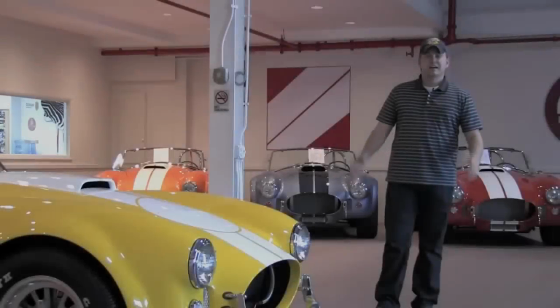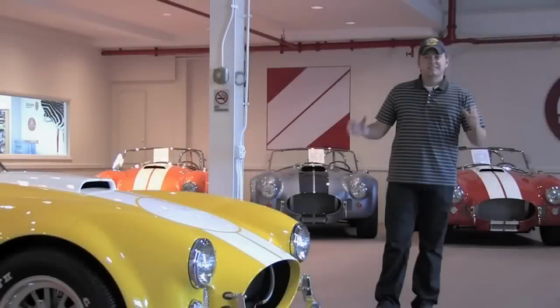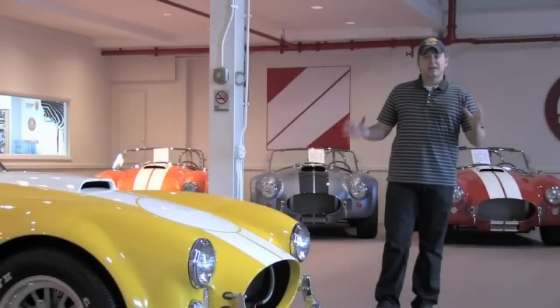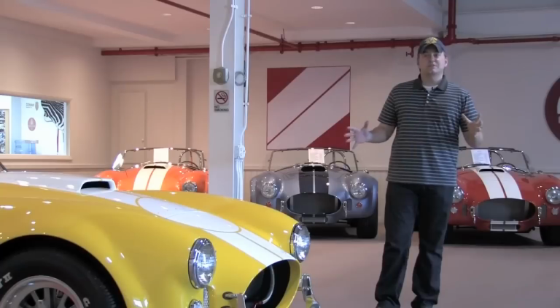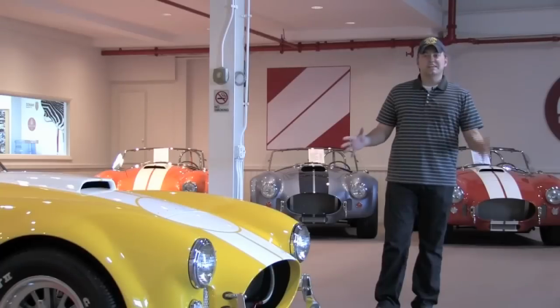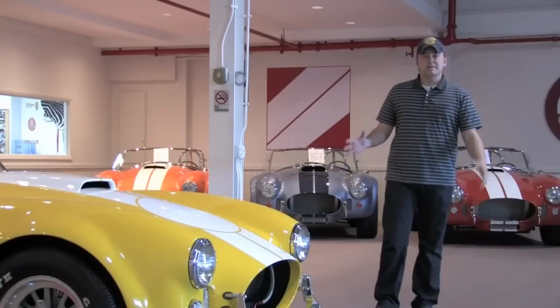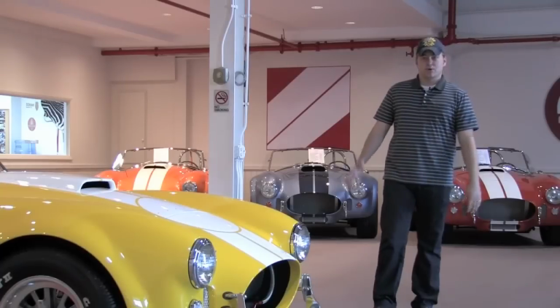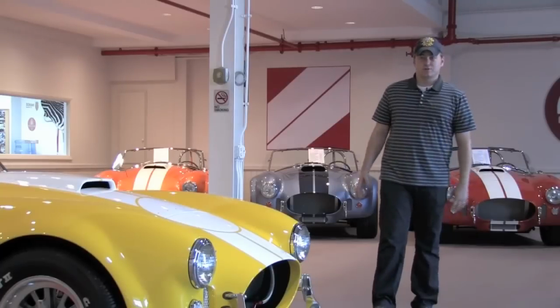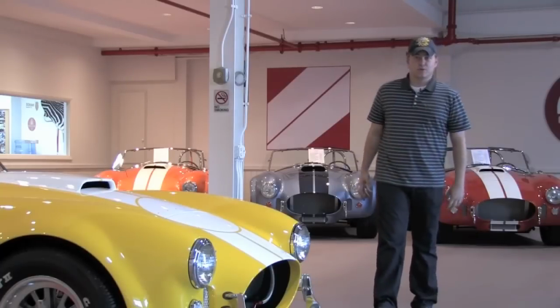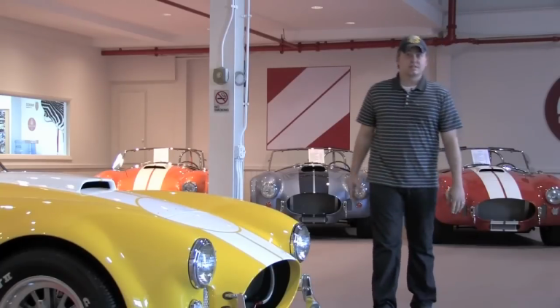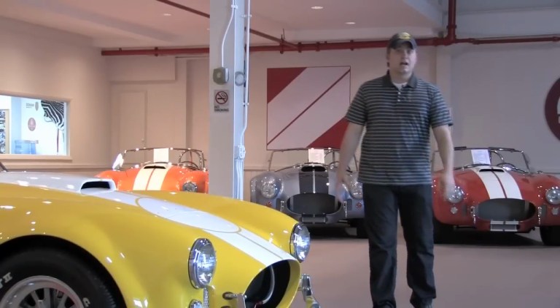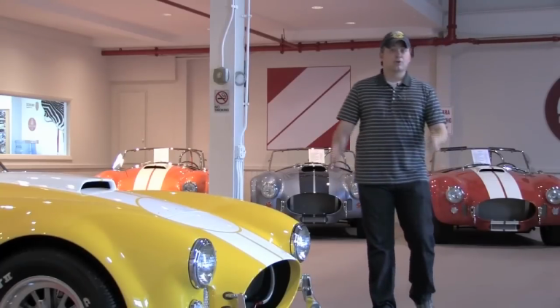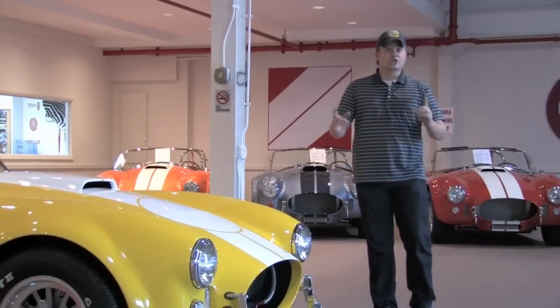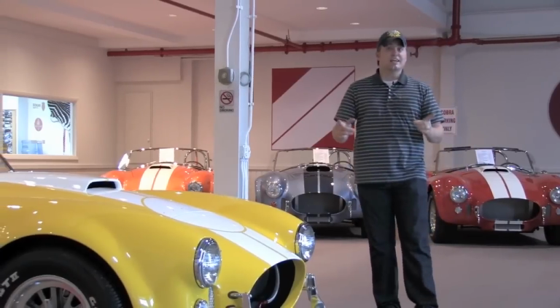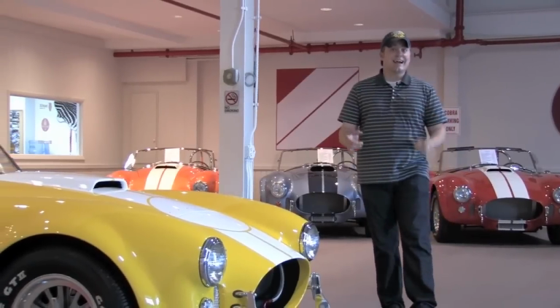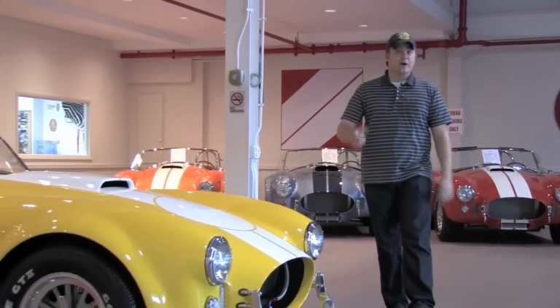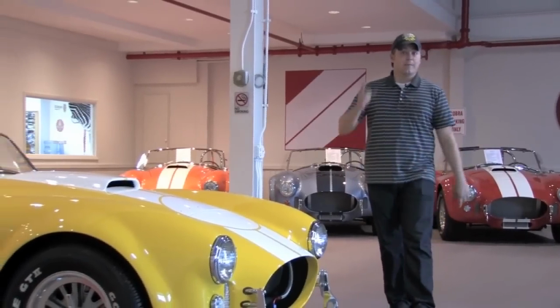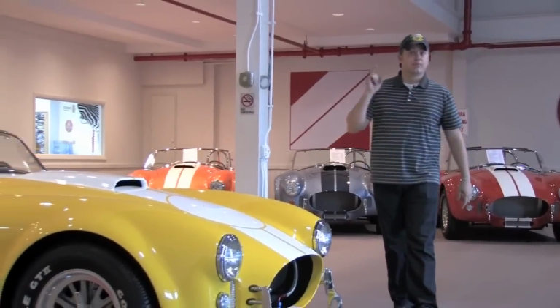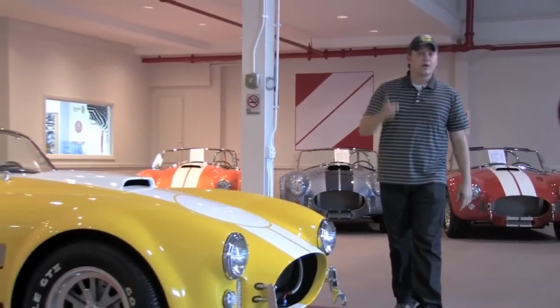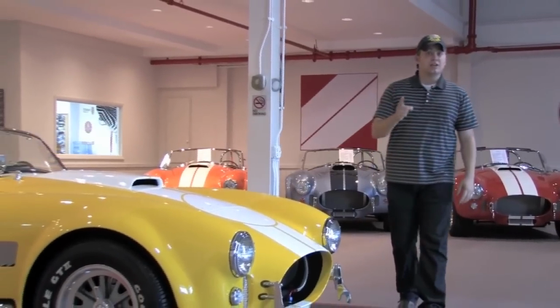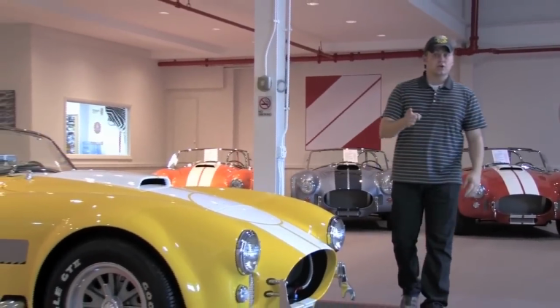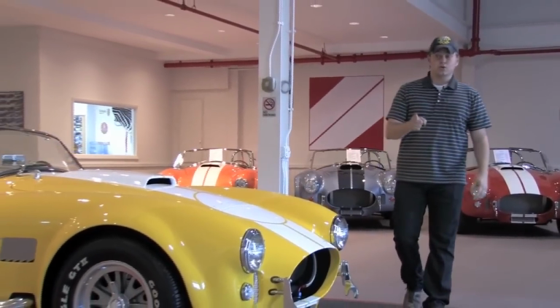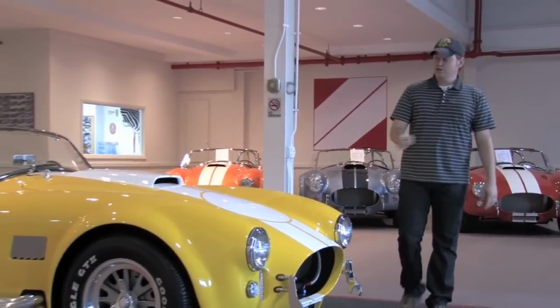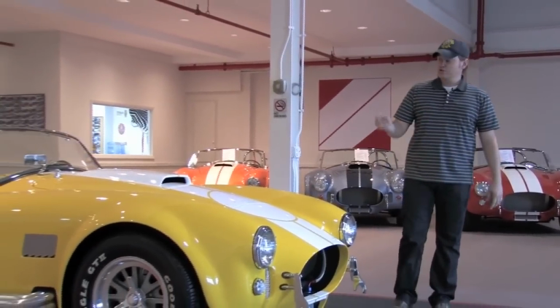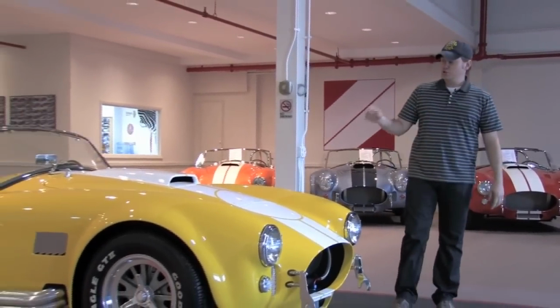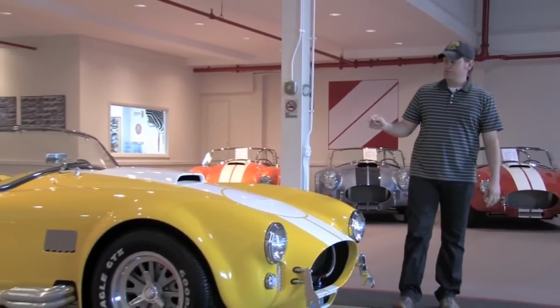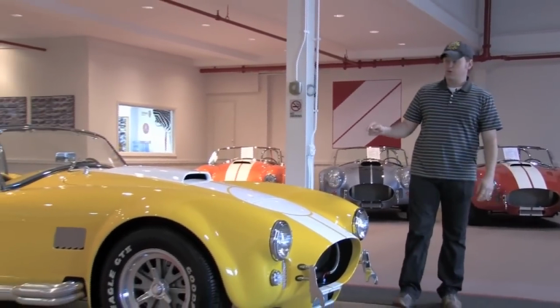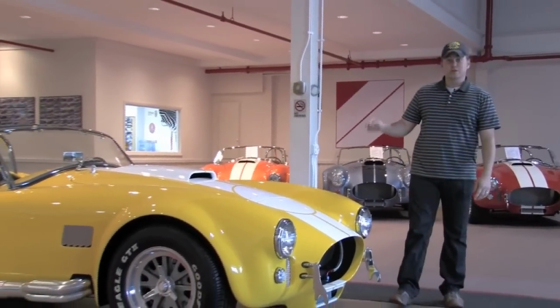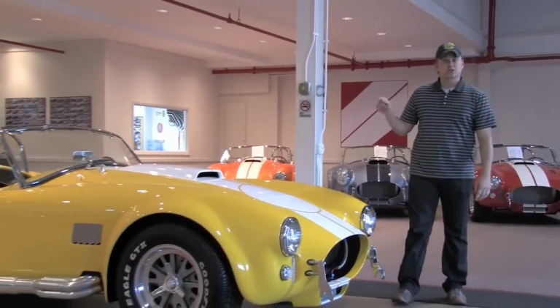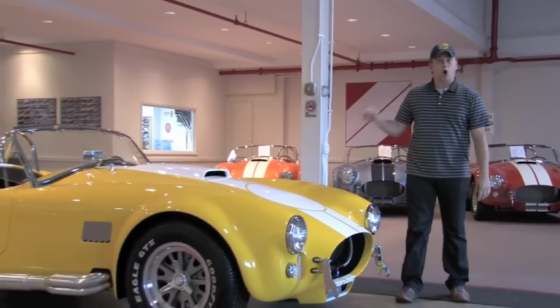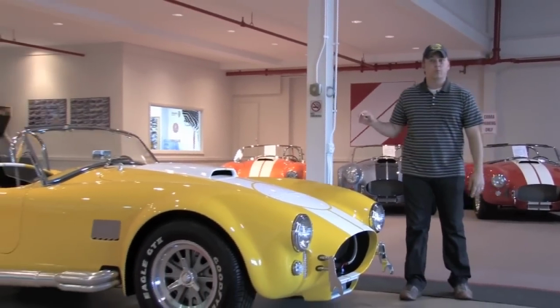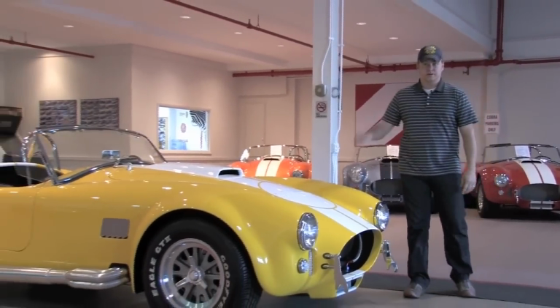Today we're at D&M Motorsports and we're checking out a brand new Superformance Cobra.